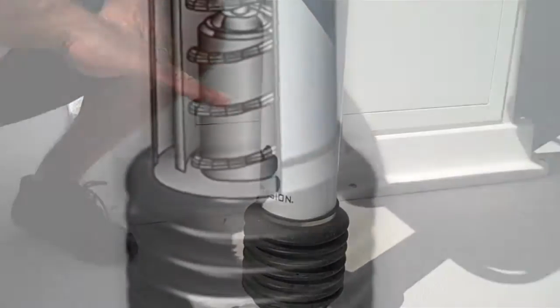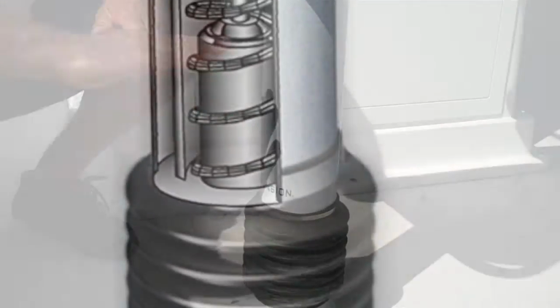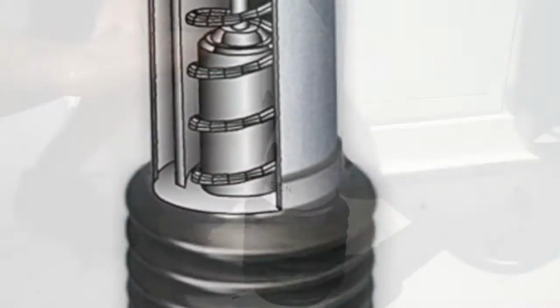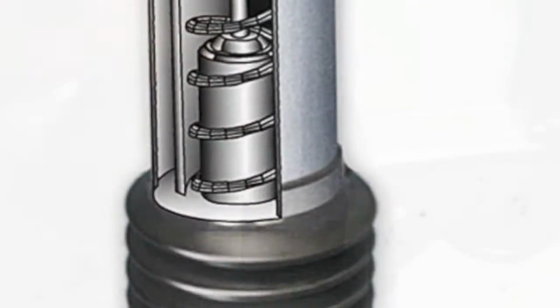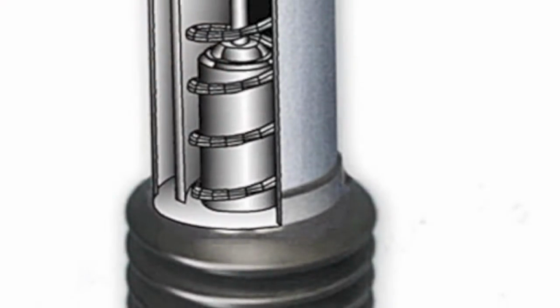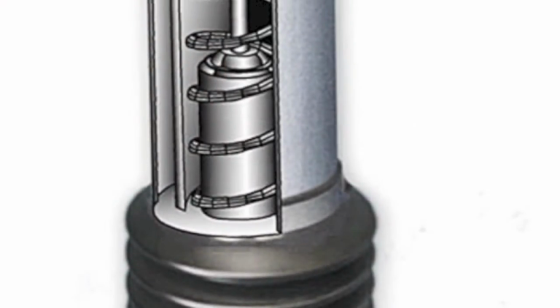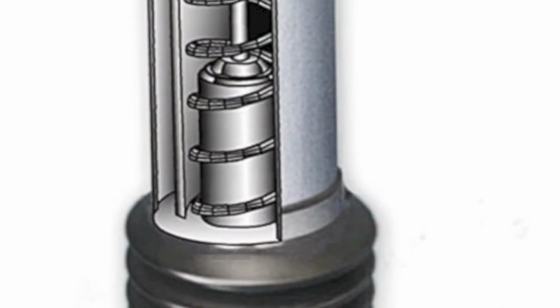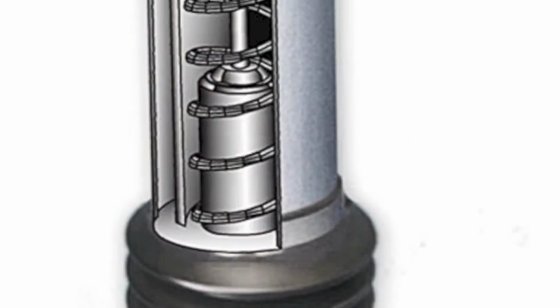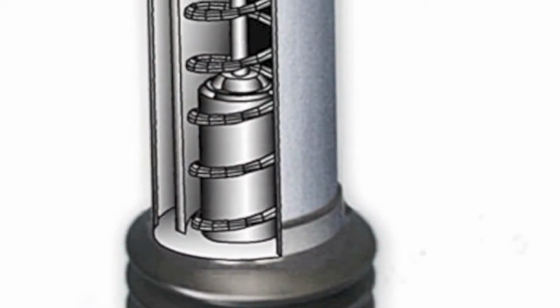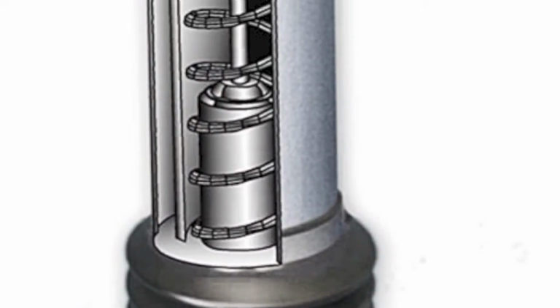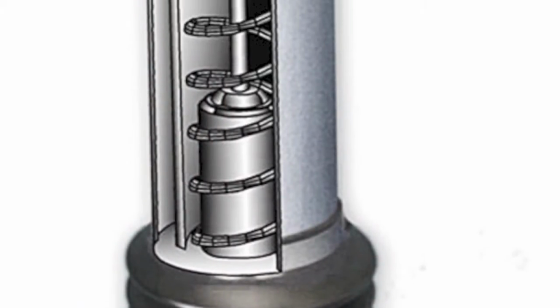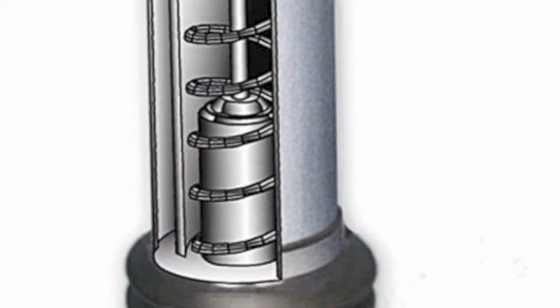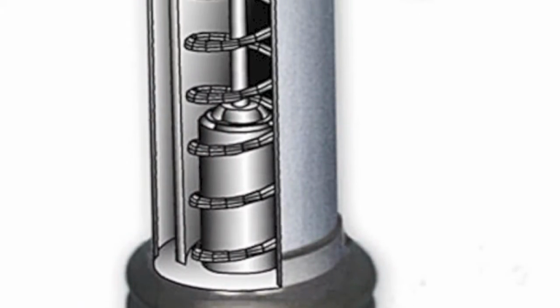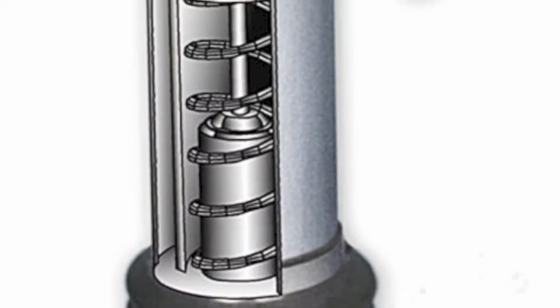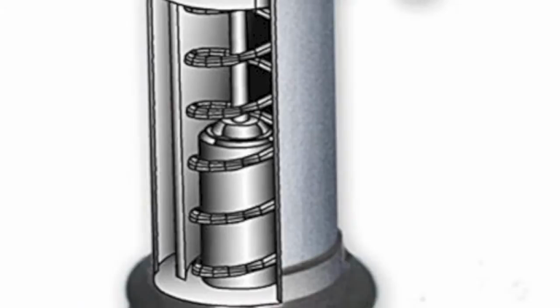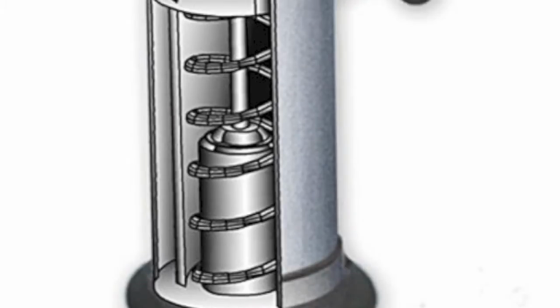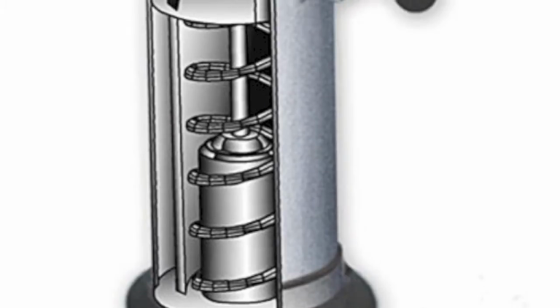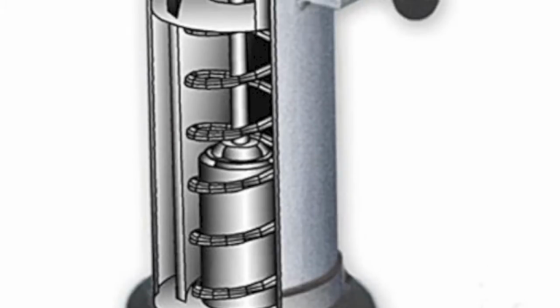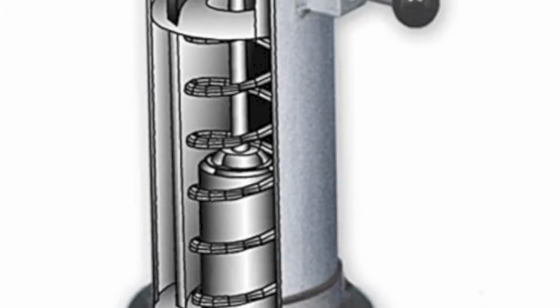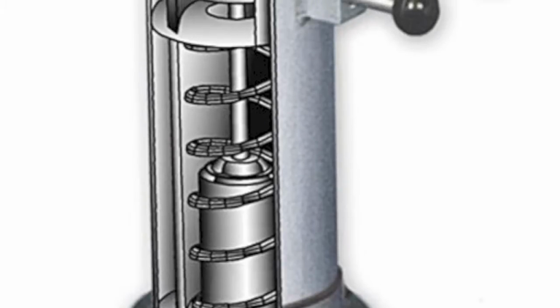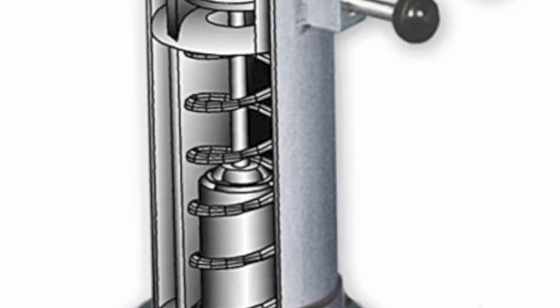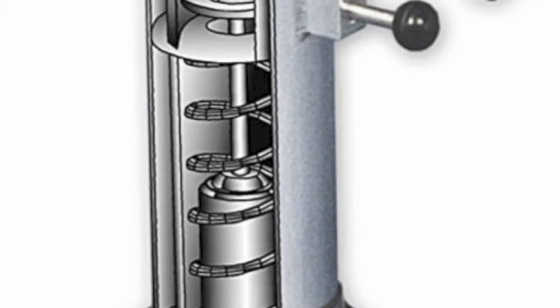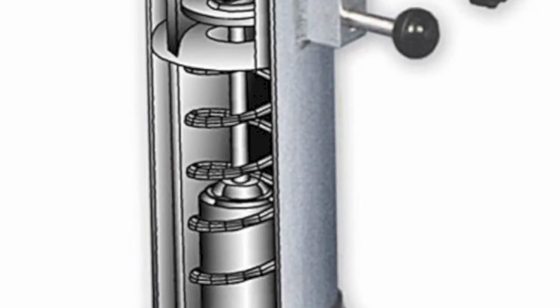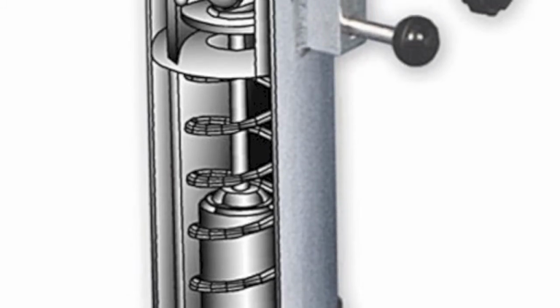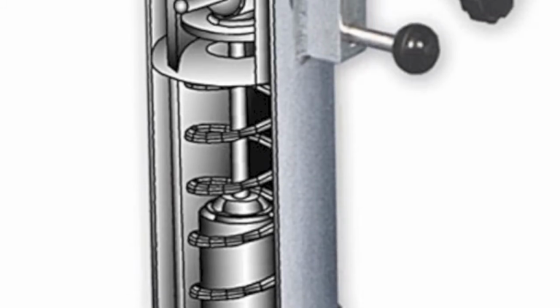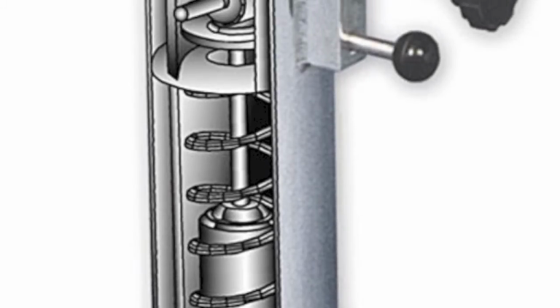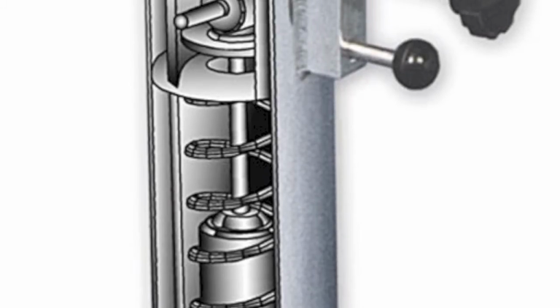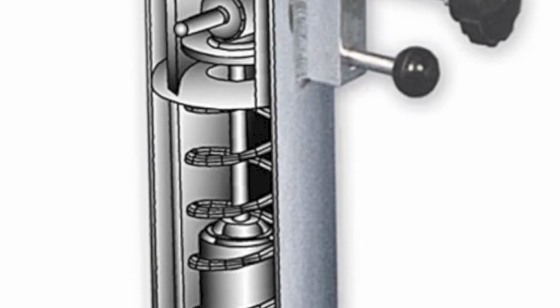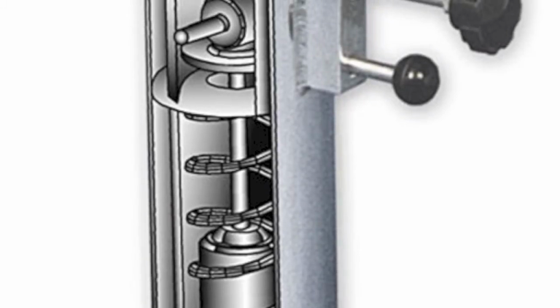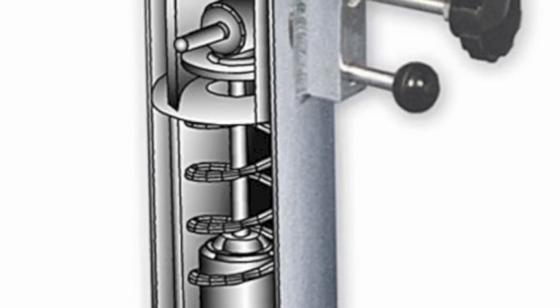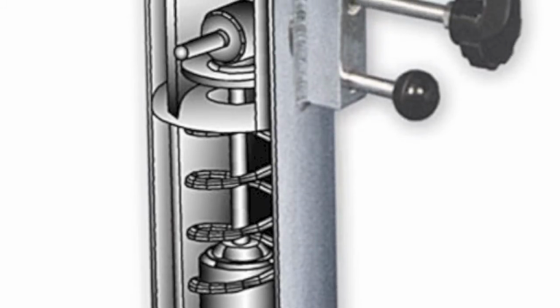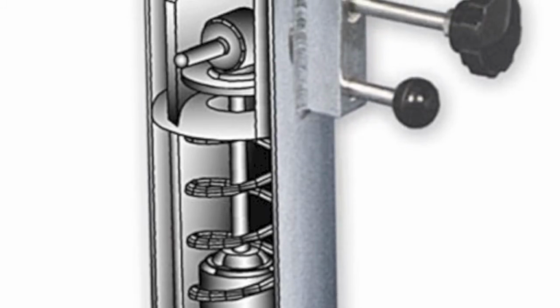This is not just a spring inside a tube, but it's a true engineered dampening system.